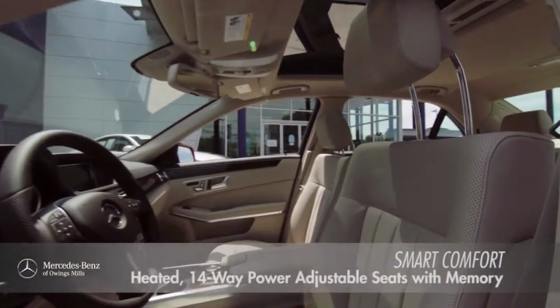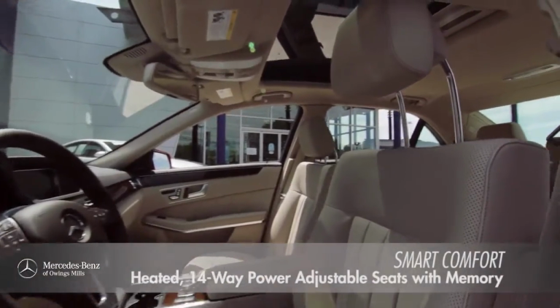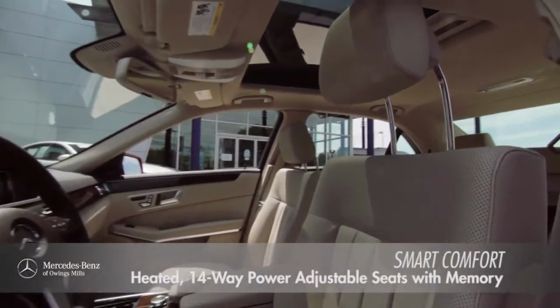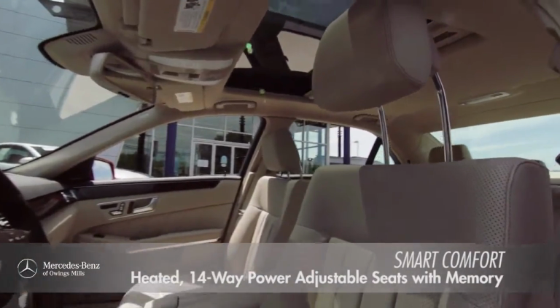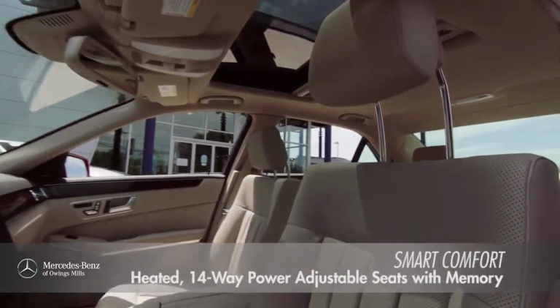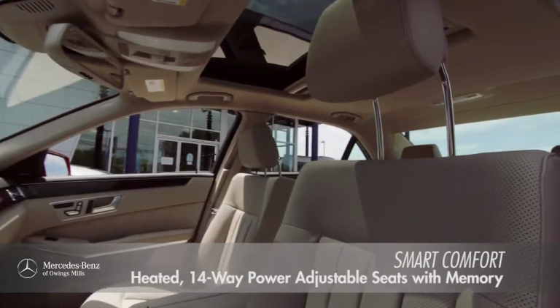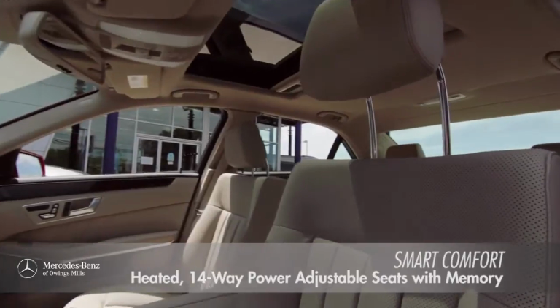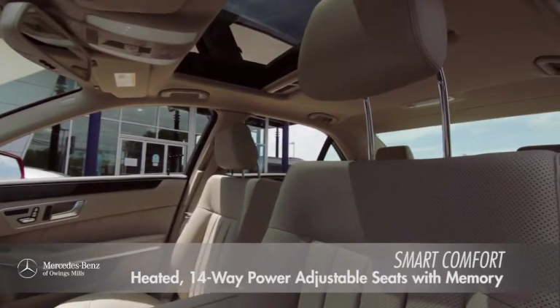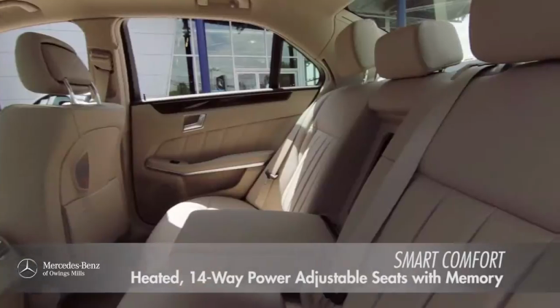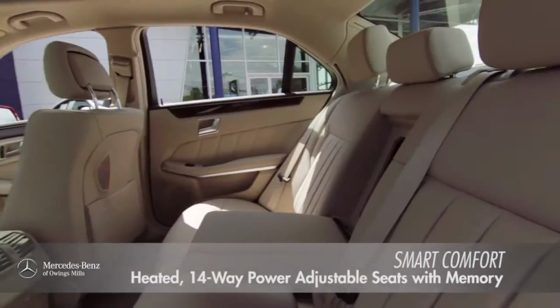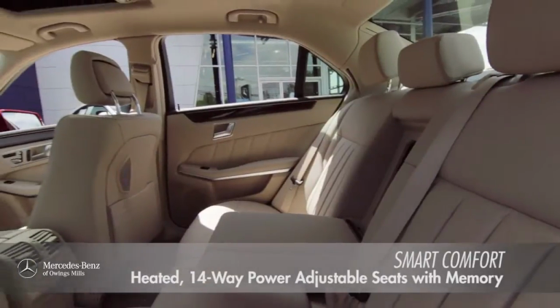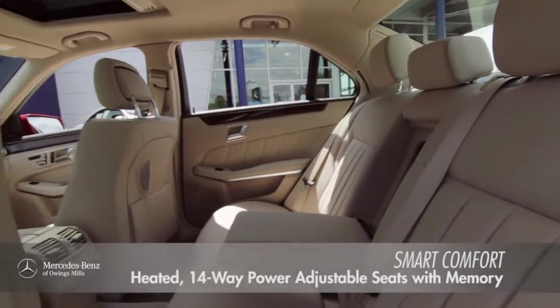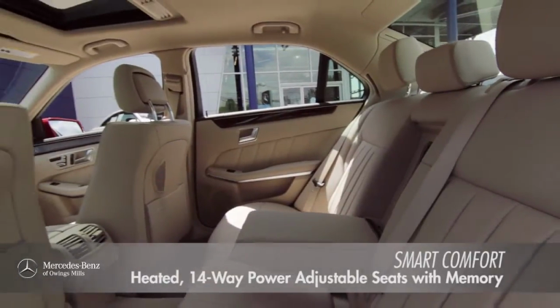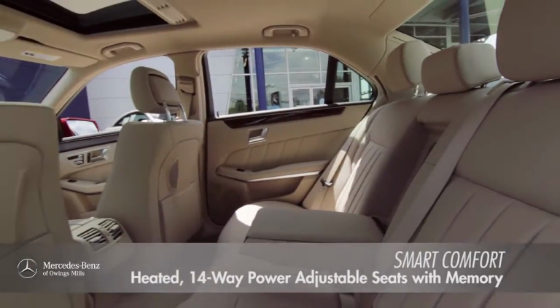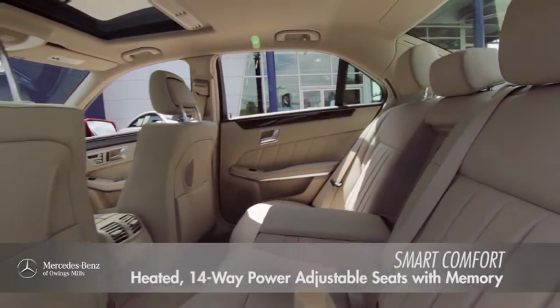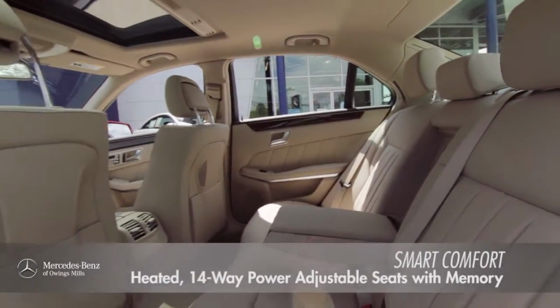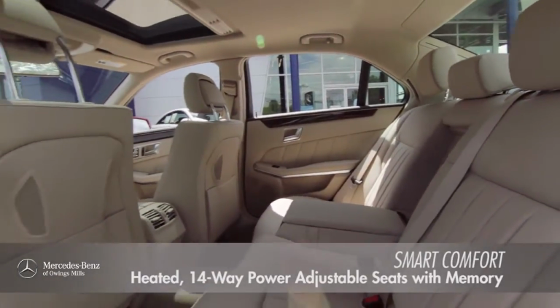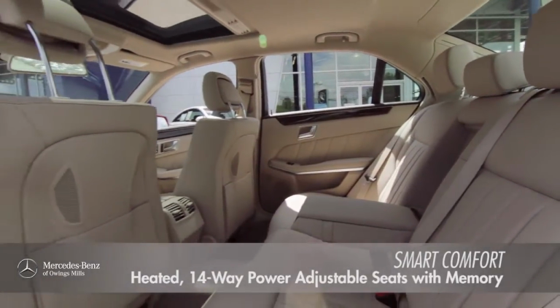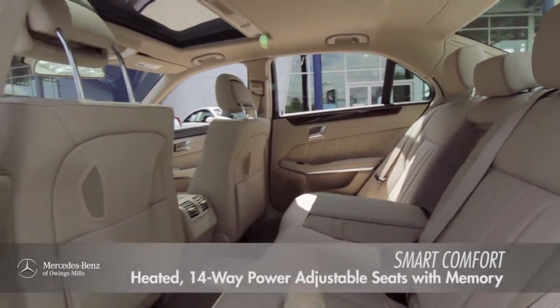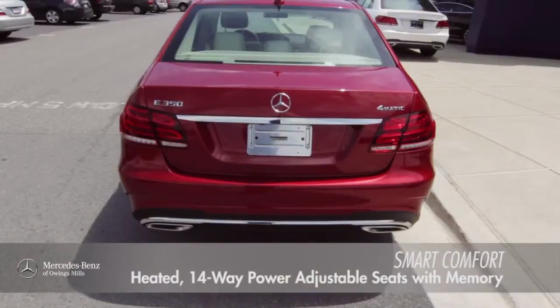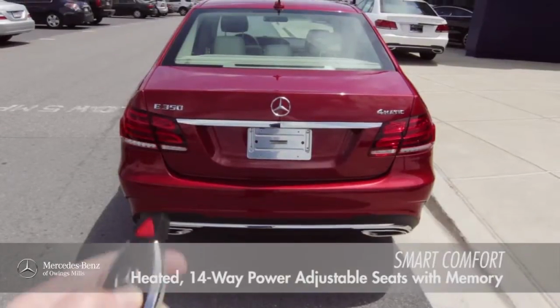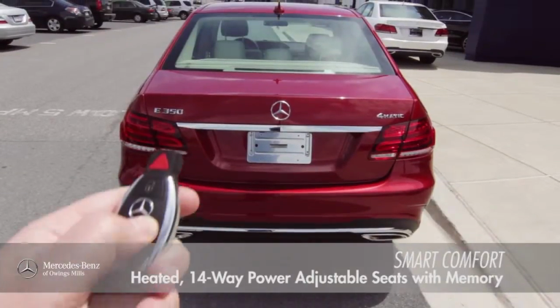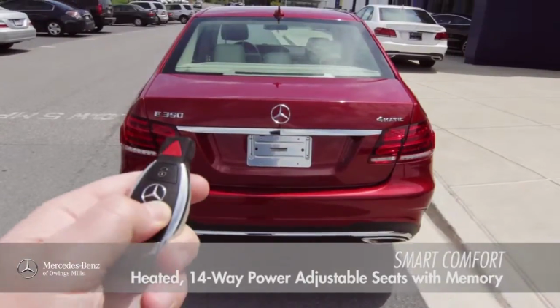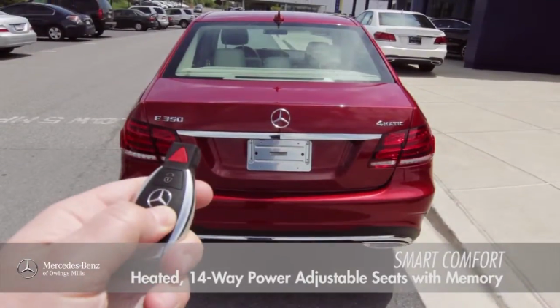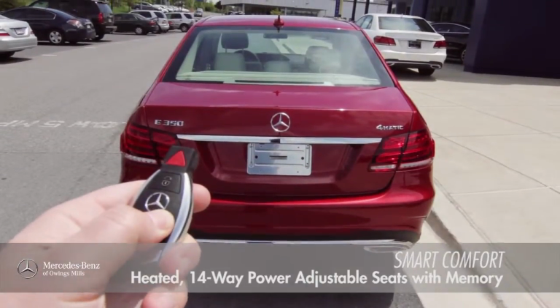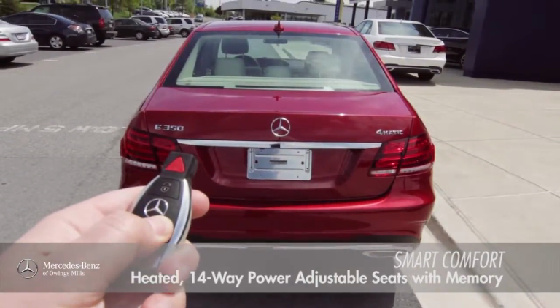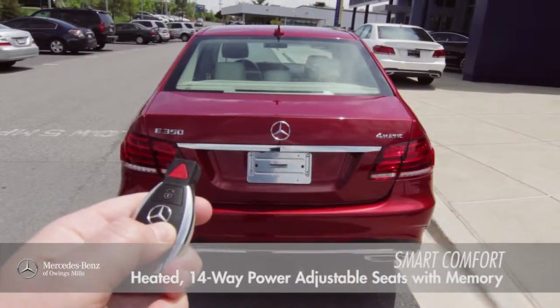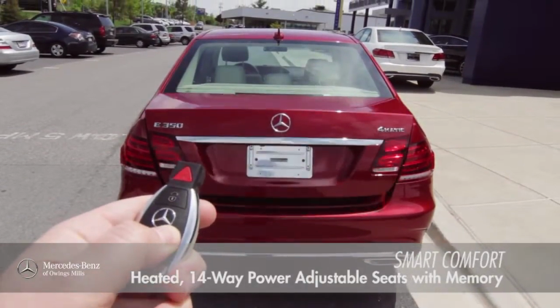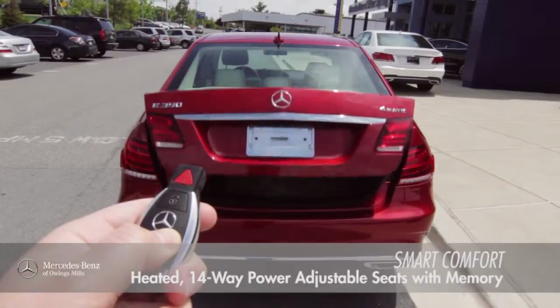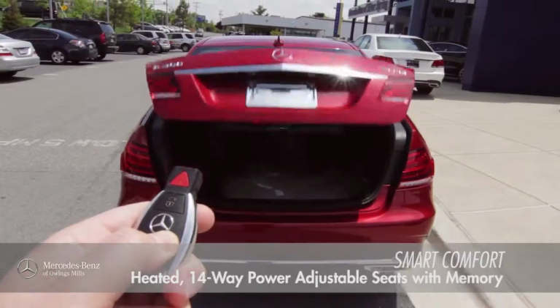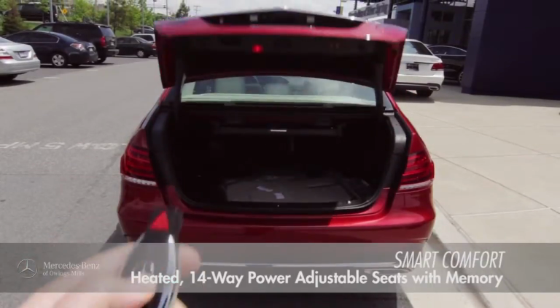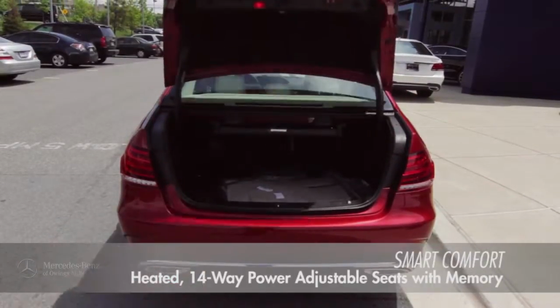Dual zone digital climate control, power rear window sunshade, and split folding rear seats offer comfort and flexibility.